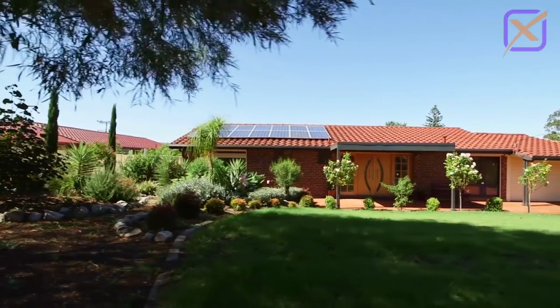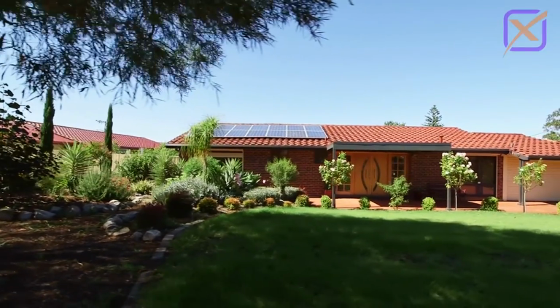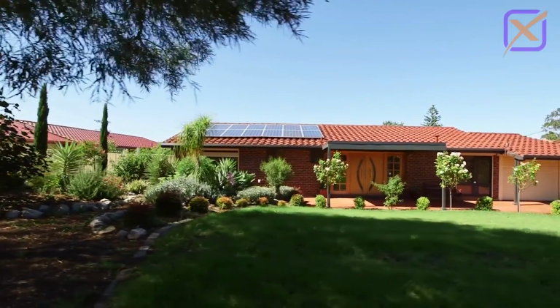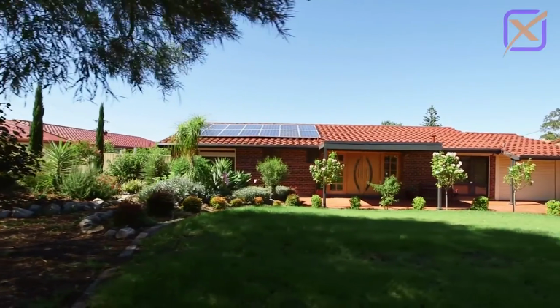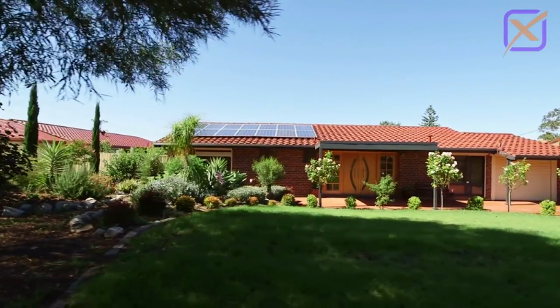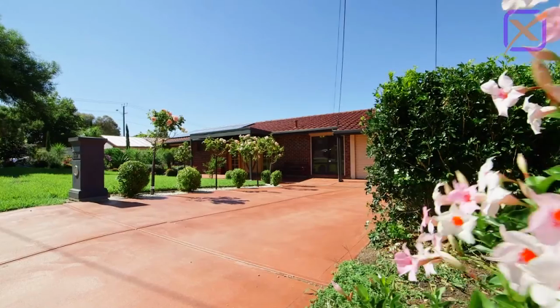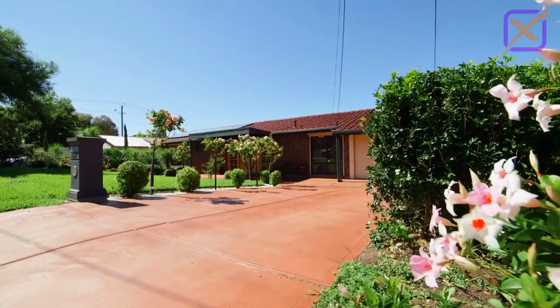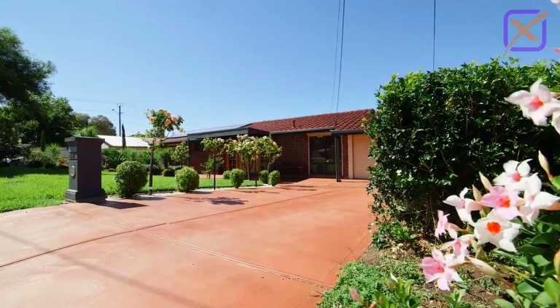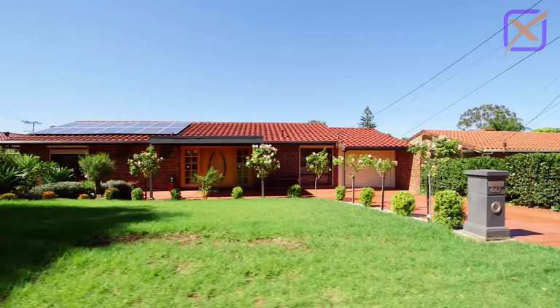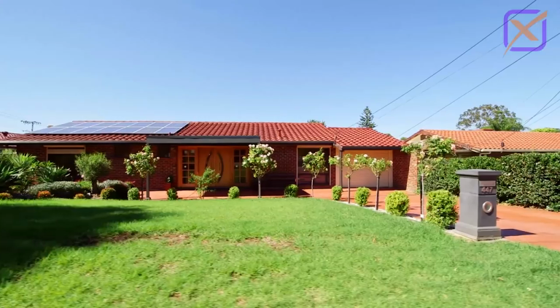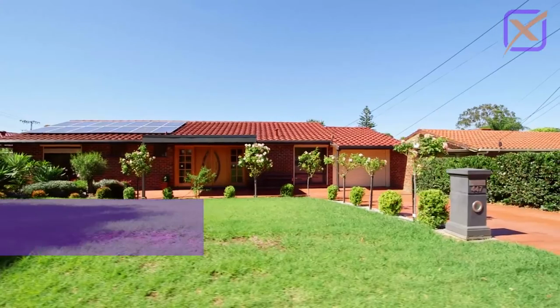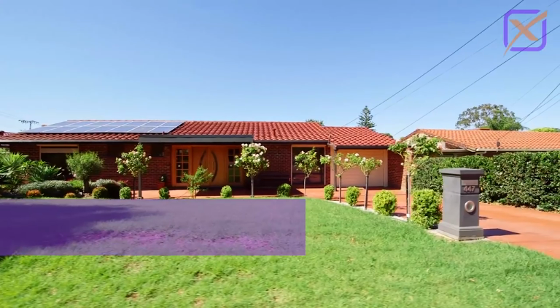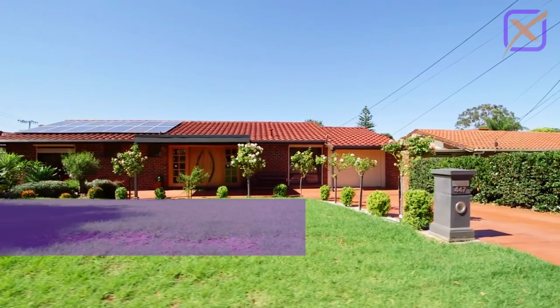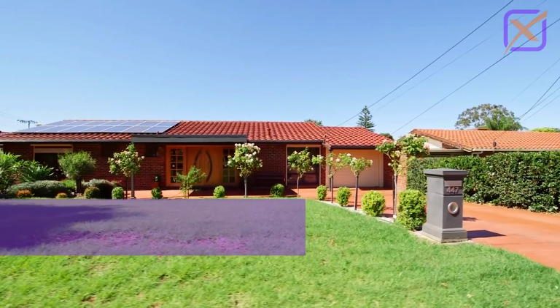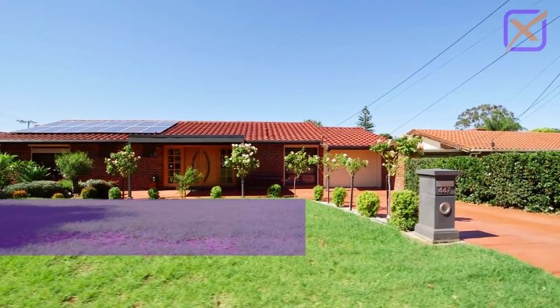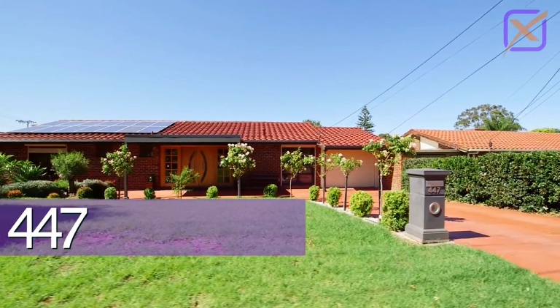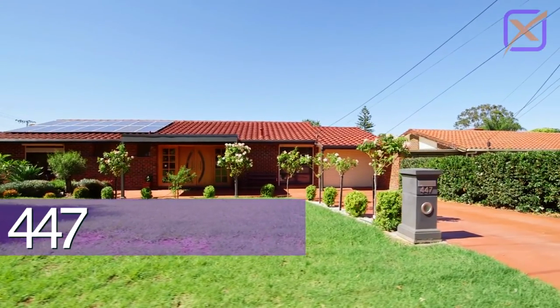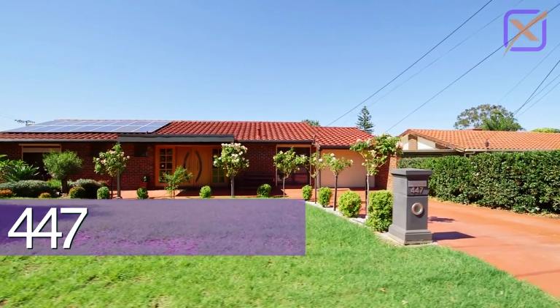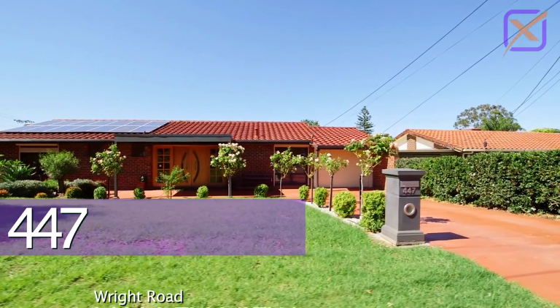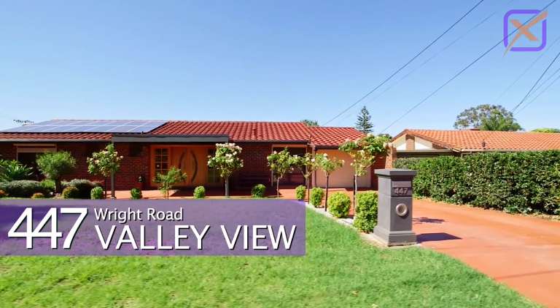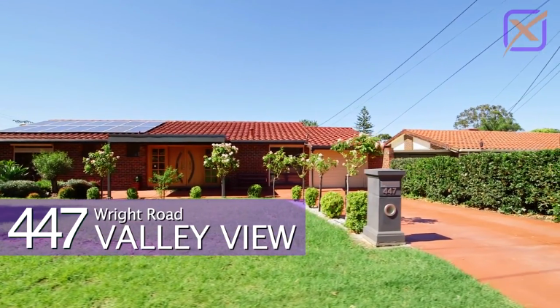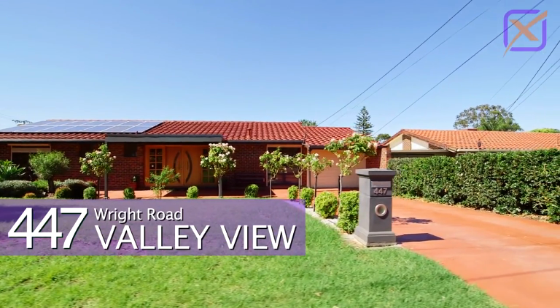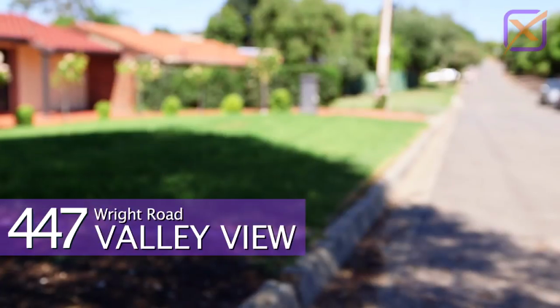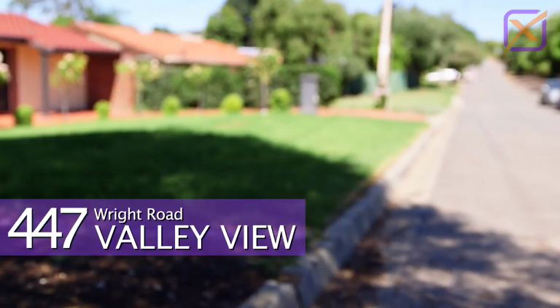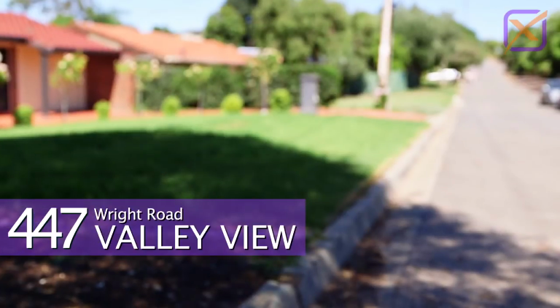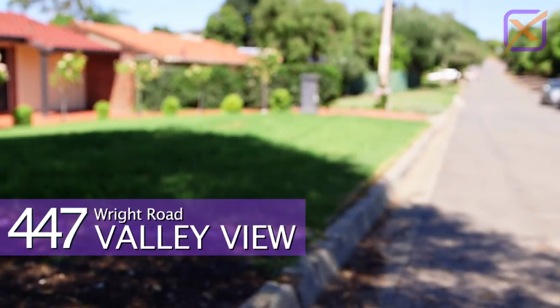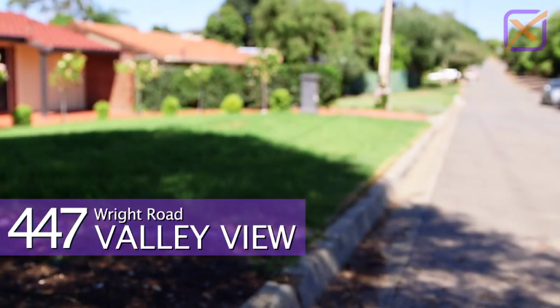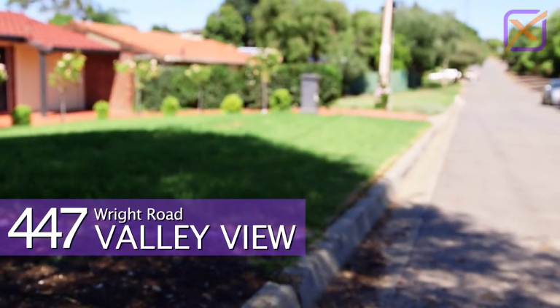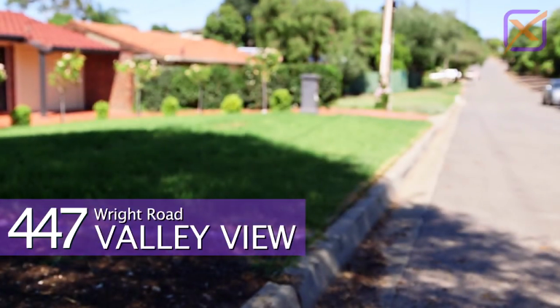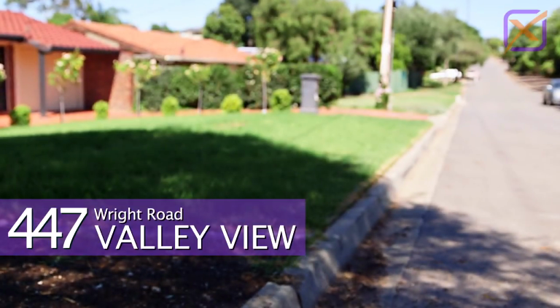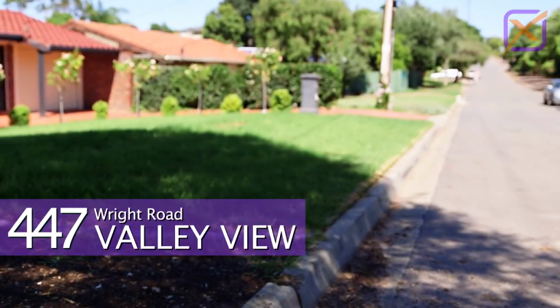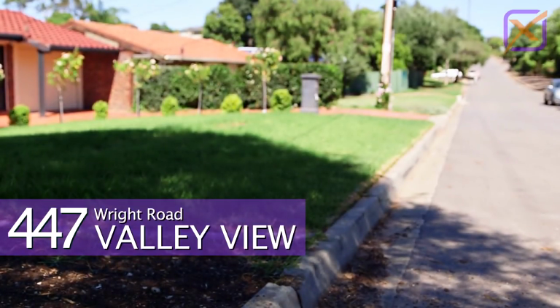This truly is the pick of the bunch, situated in a private service road off Wright Road.